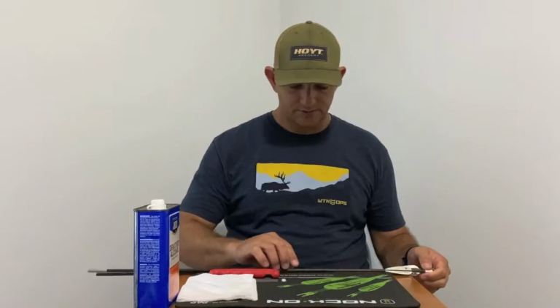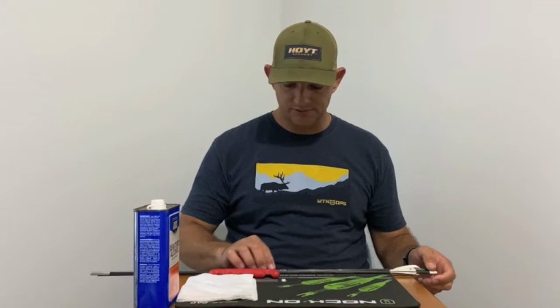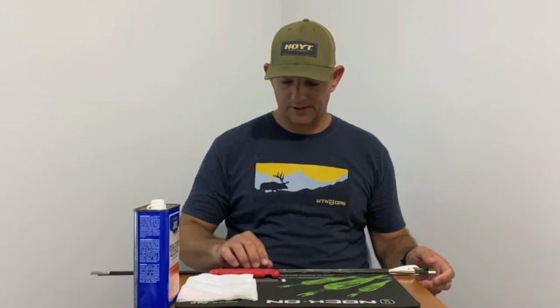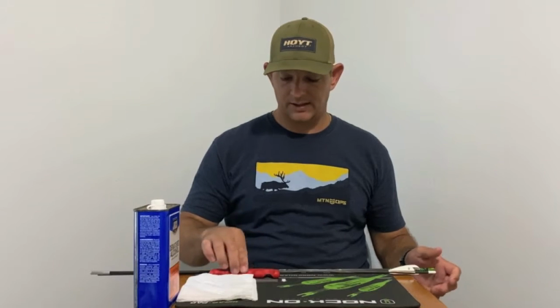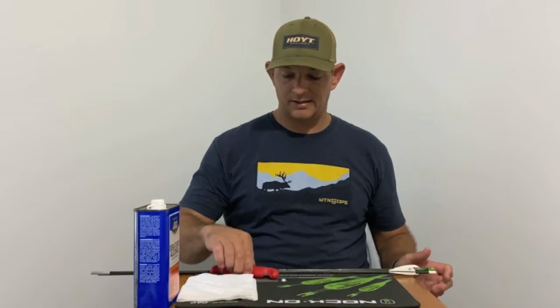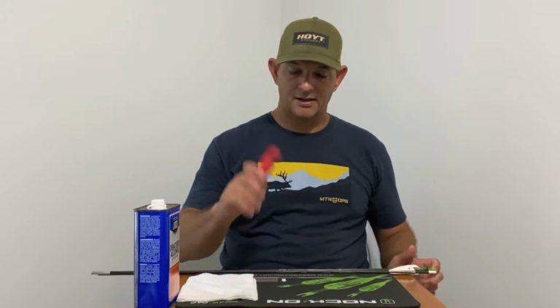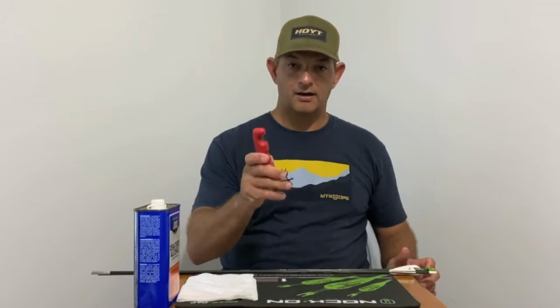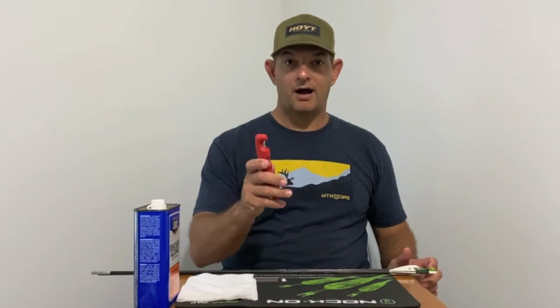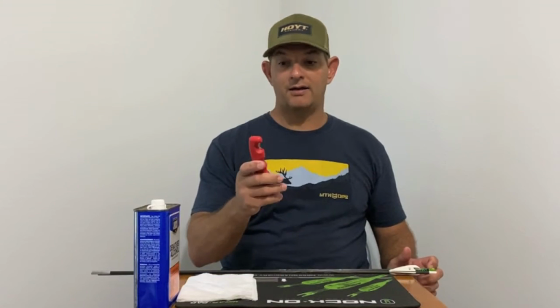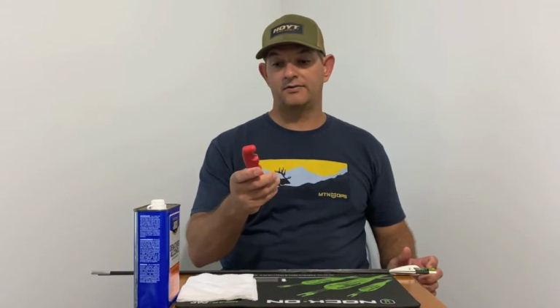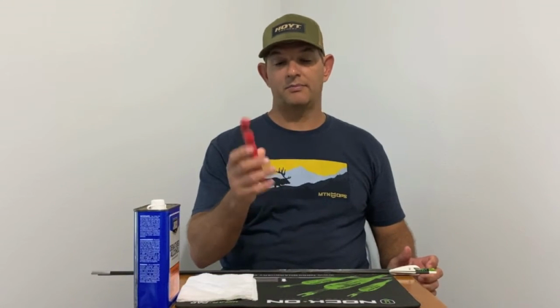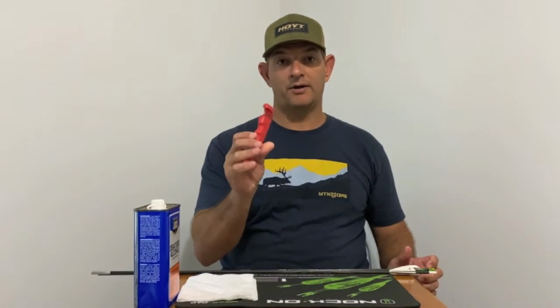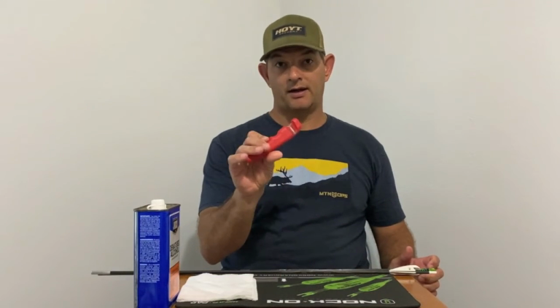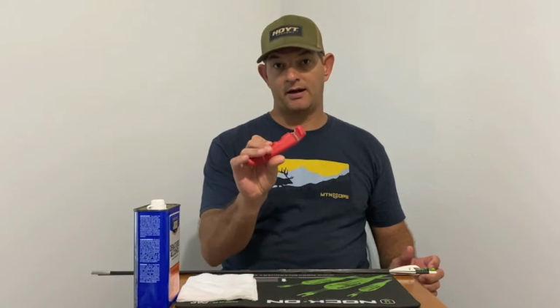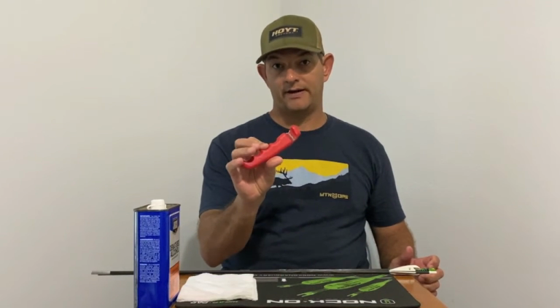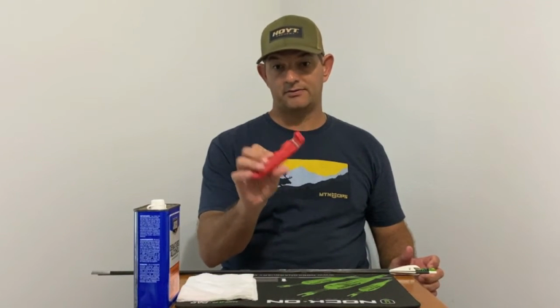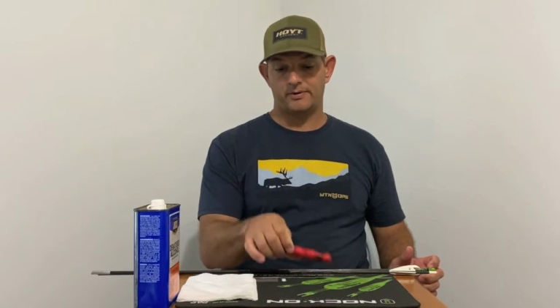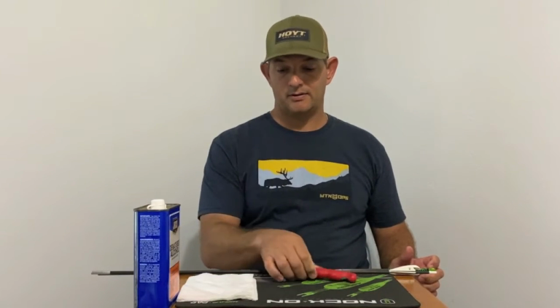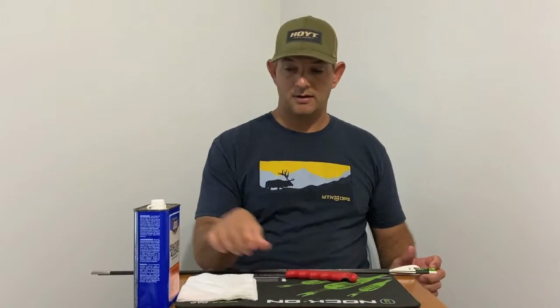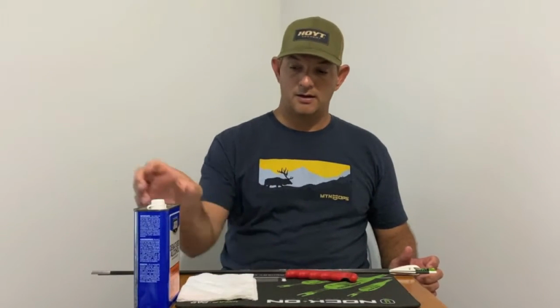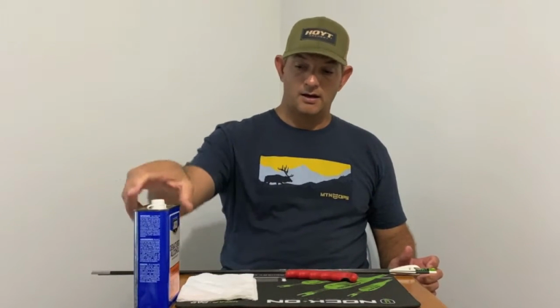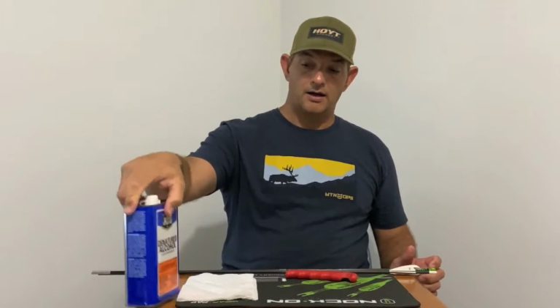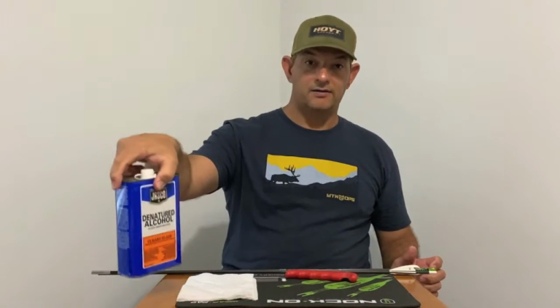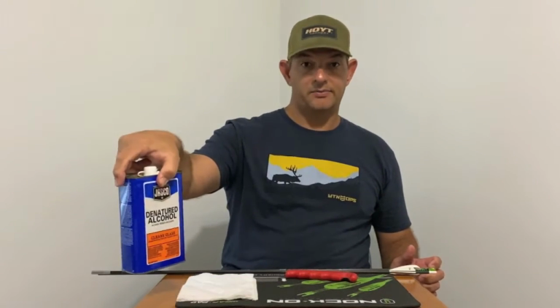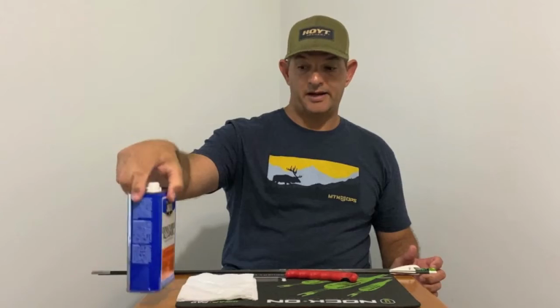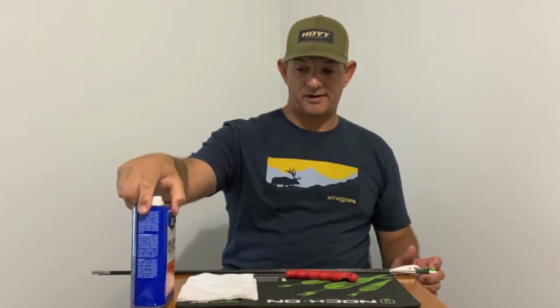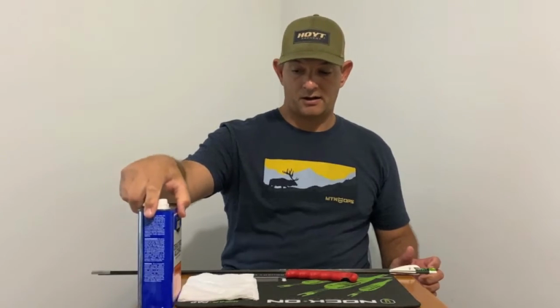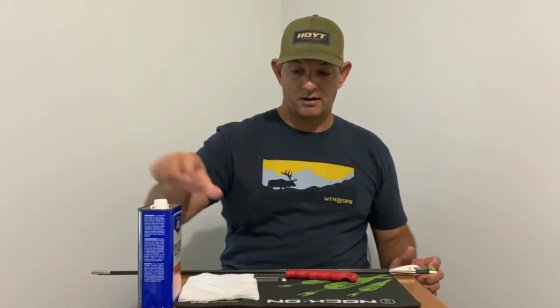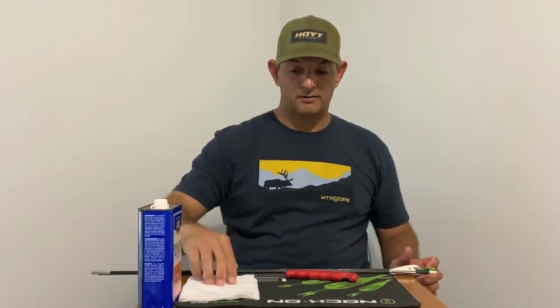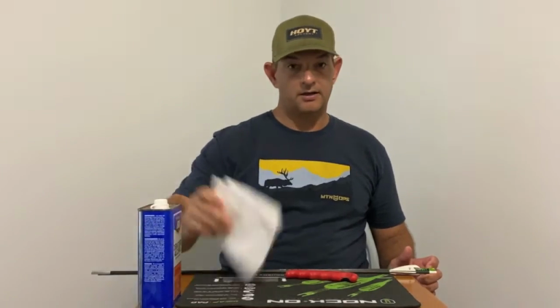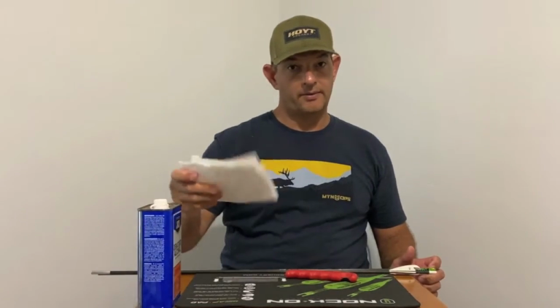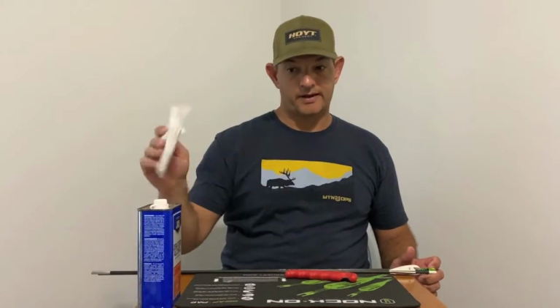The tools that you're going to need: I use the boning vein stripper, some denatured alcohol, and a paper towel.